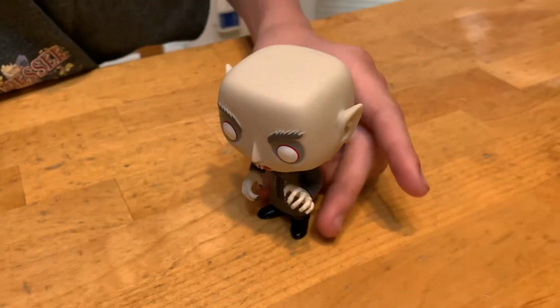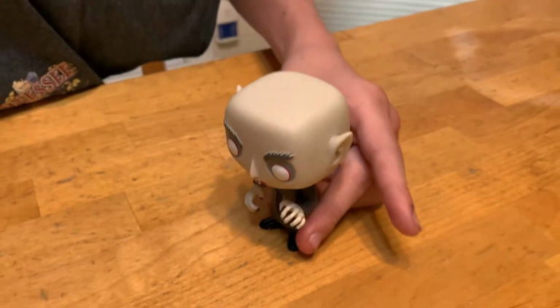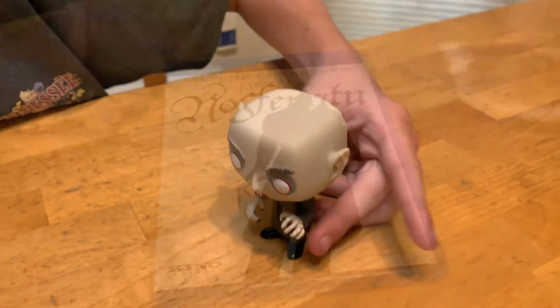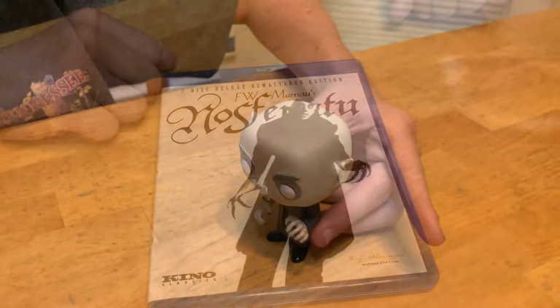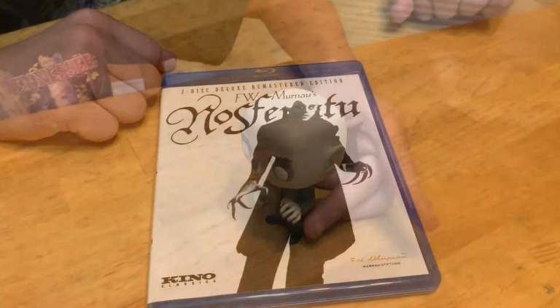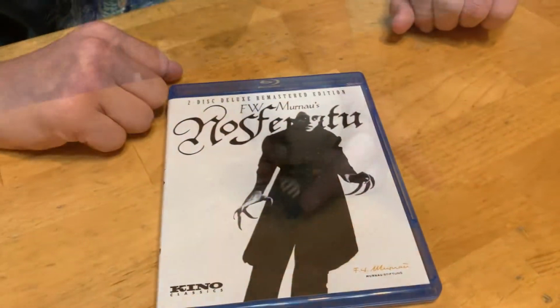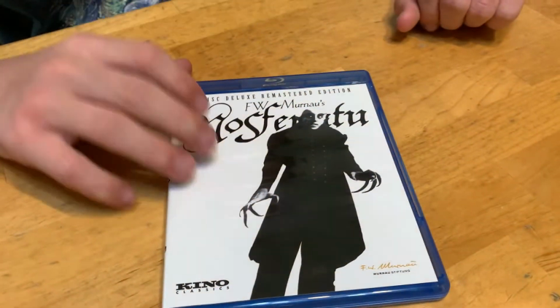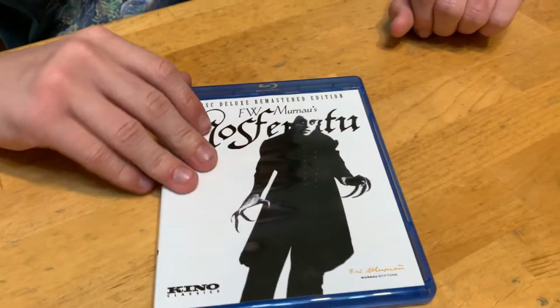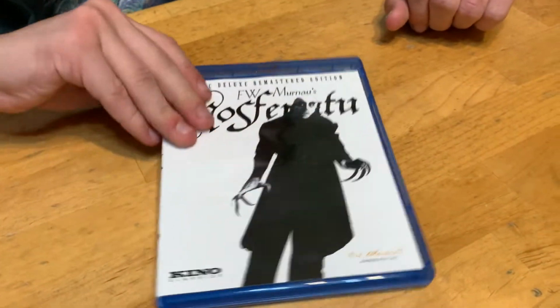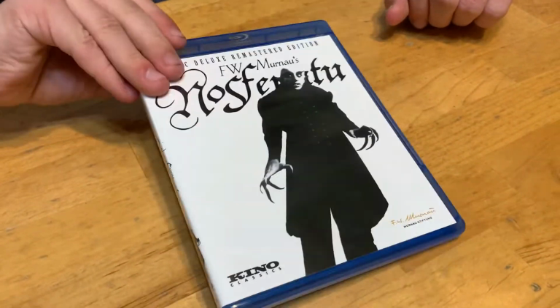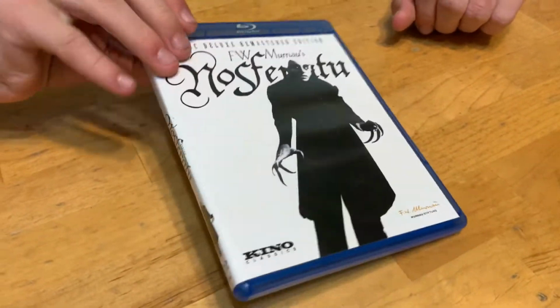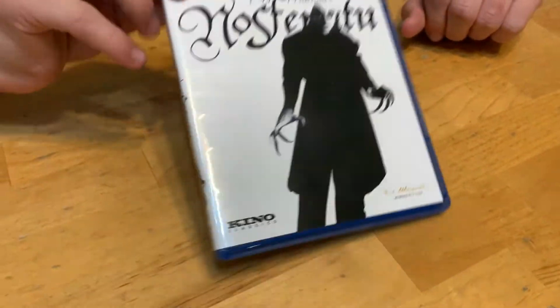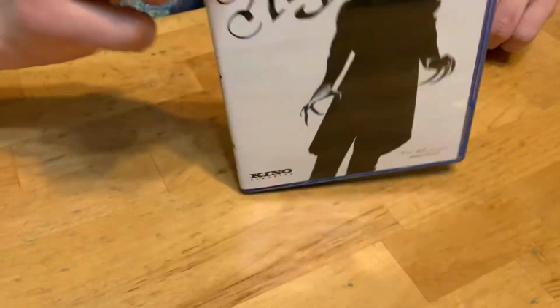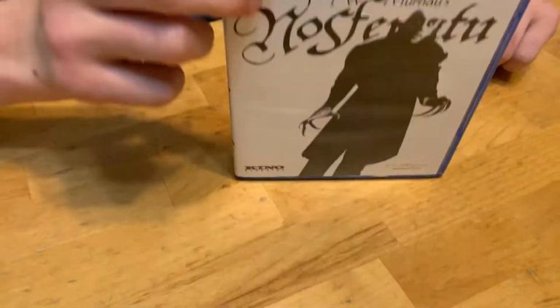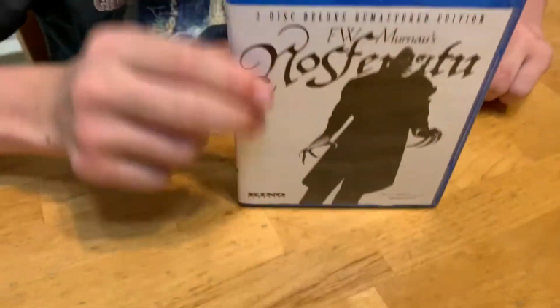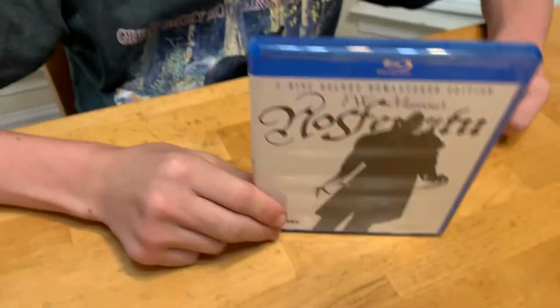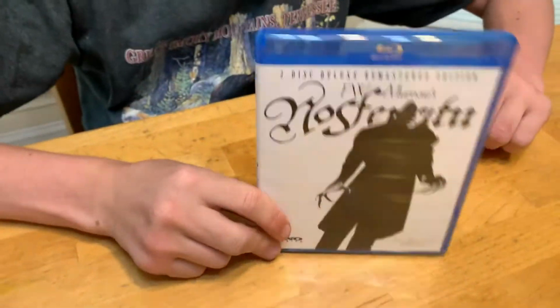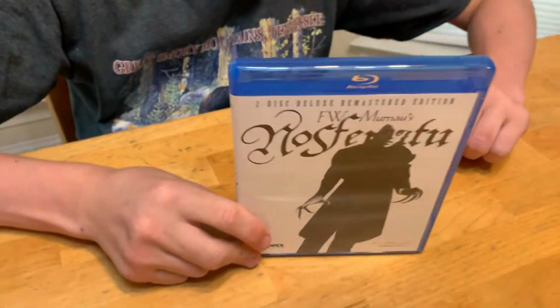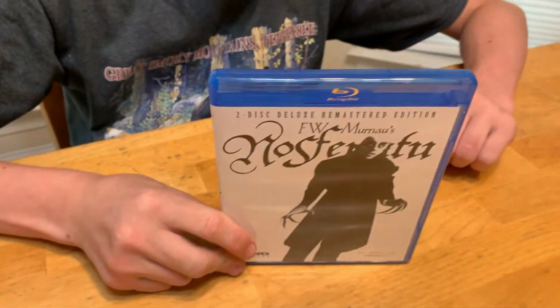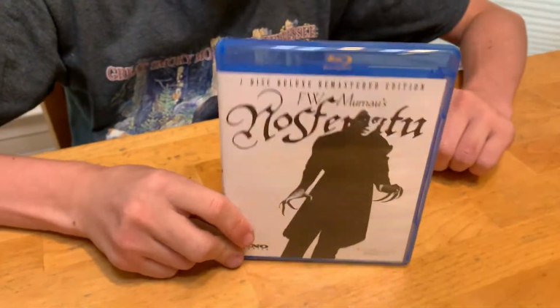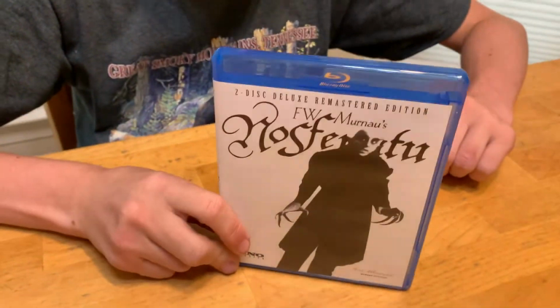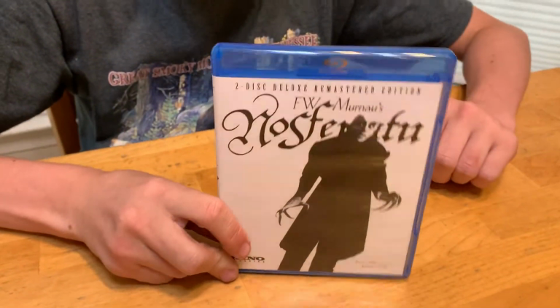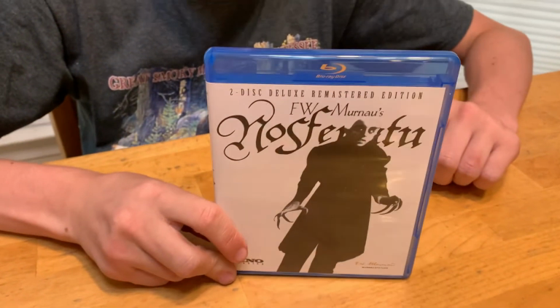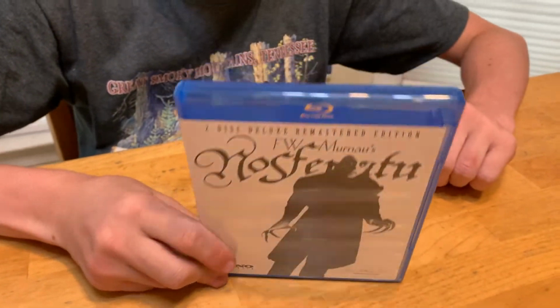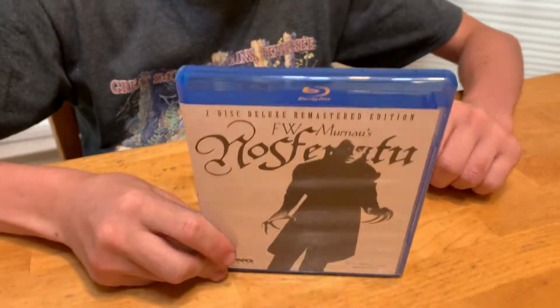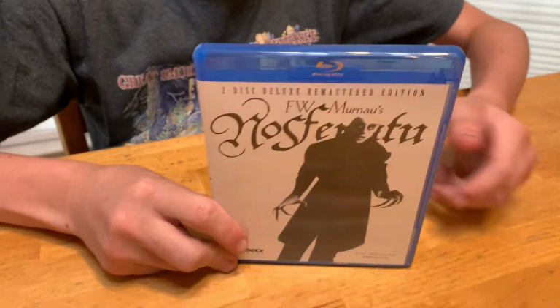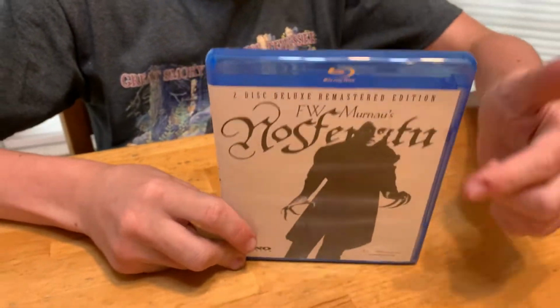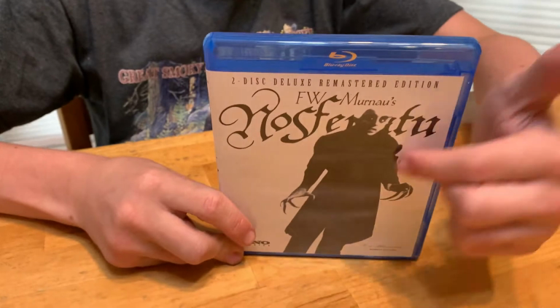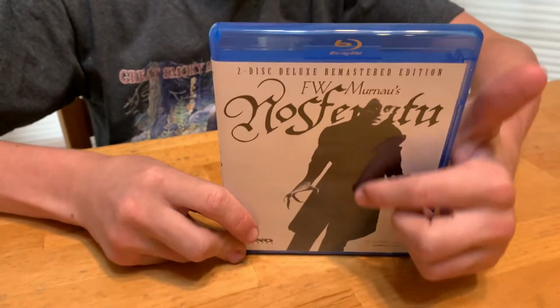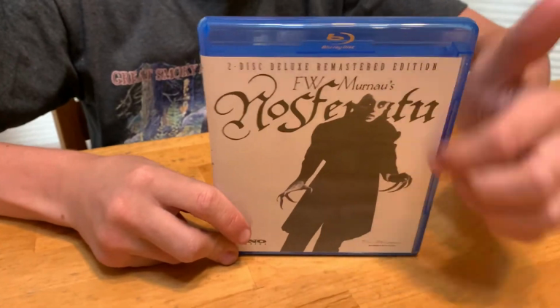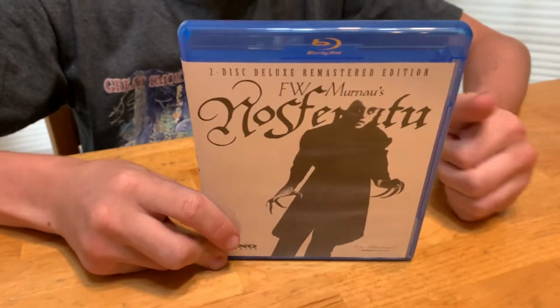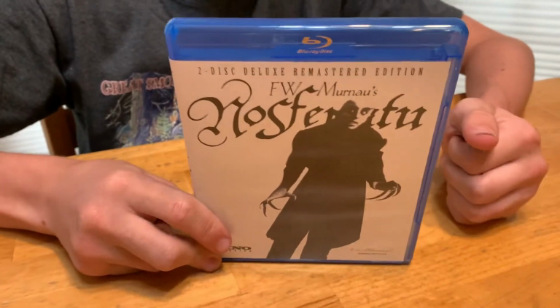He is my favorite pop. And here's the movie — you can see the front. The front is really cool. I can see Nosferatu there.